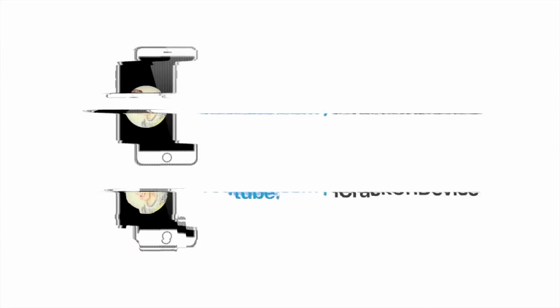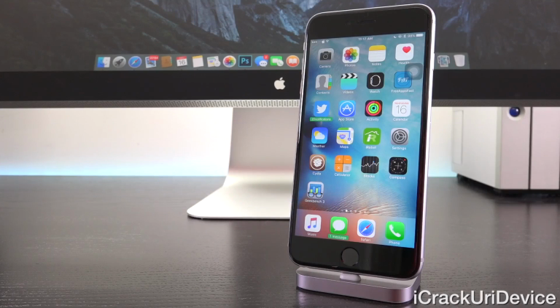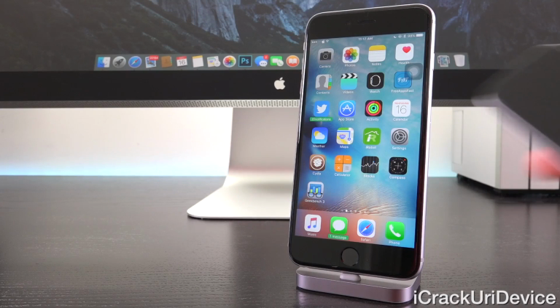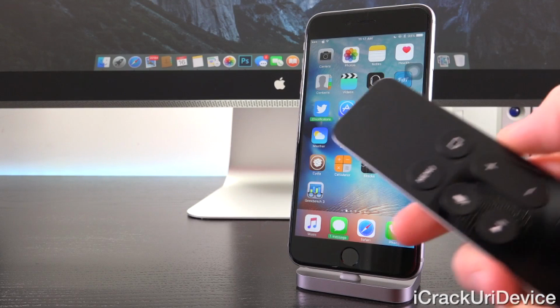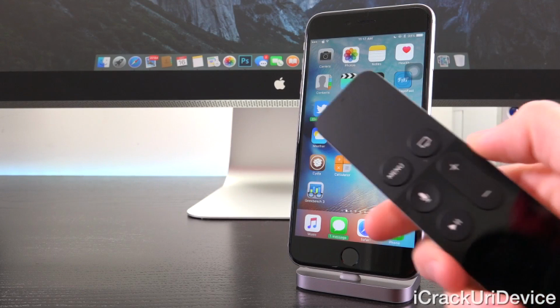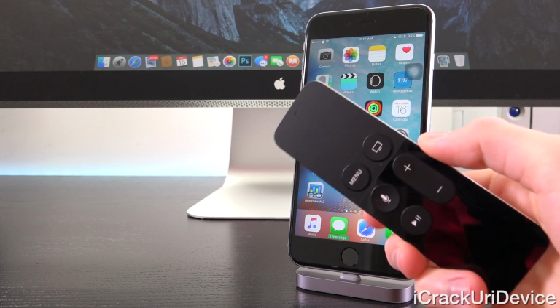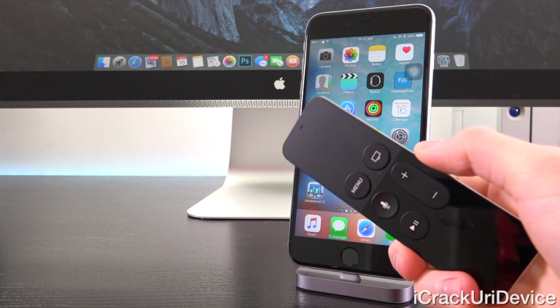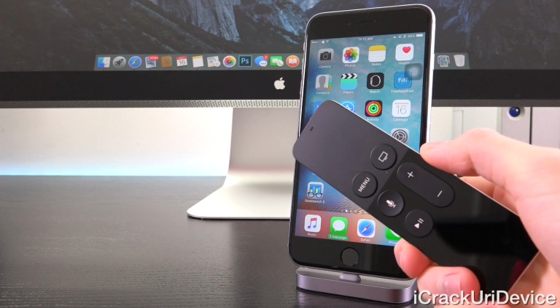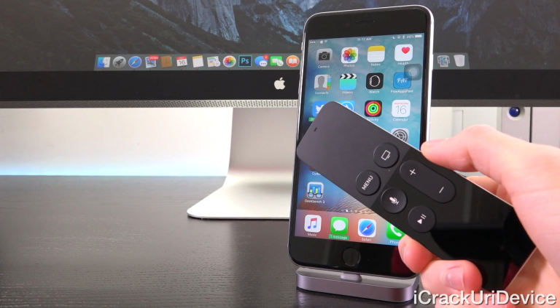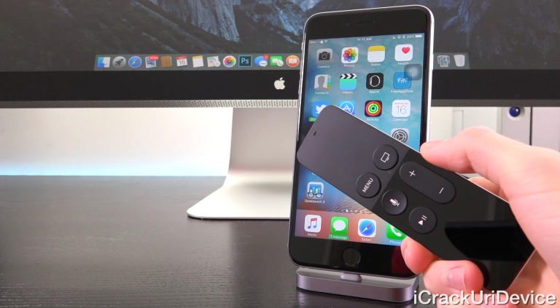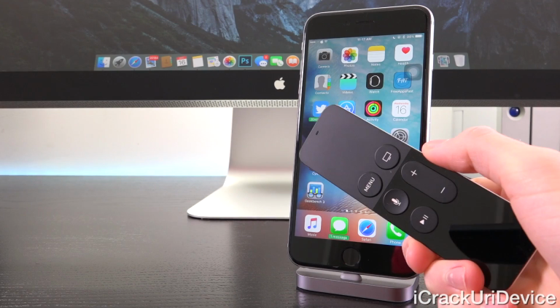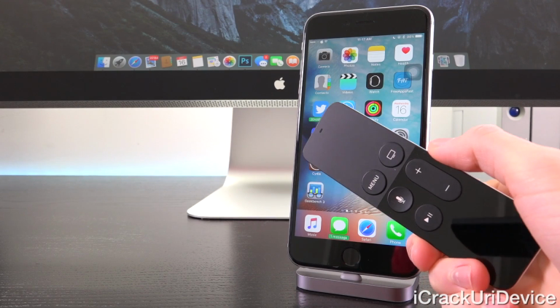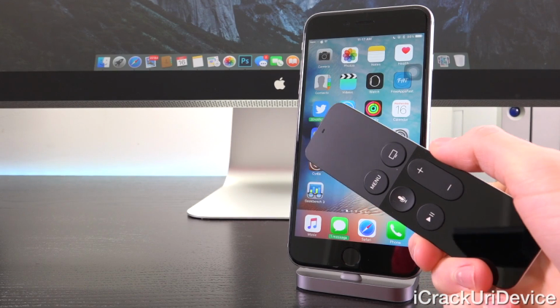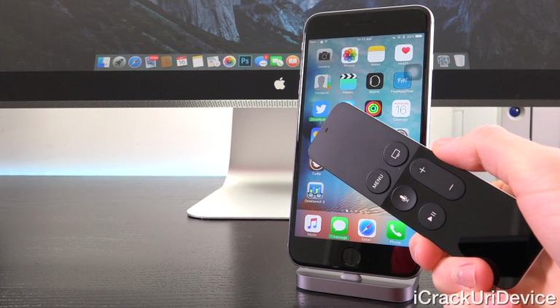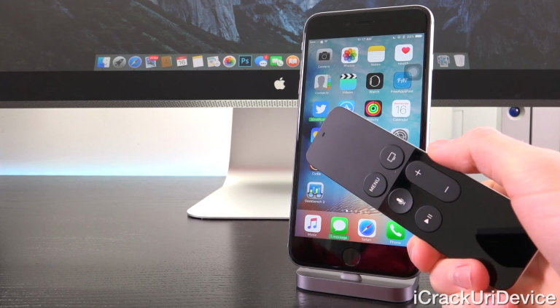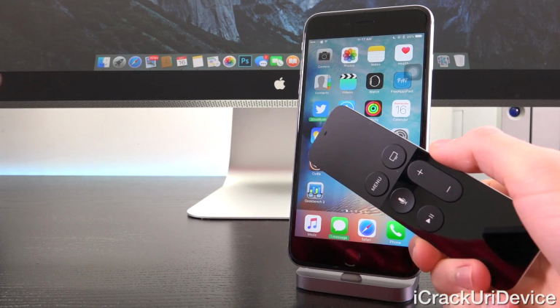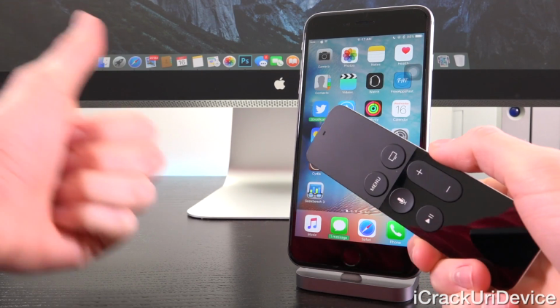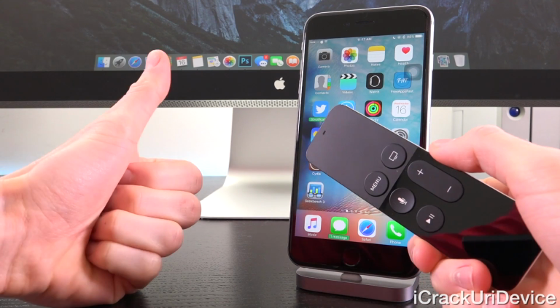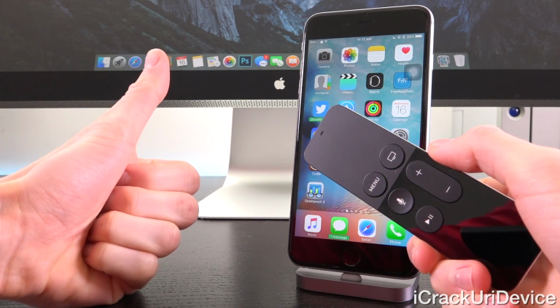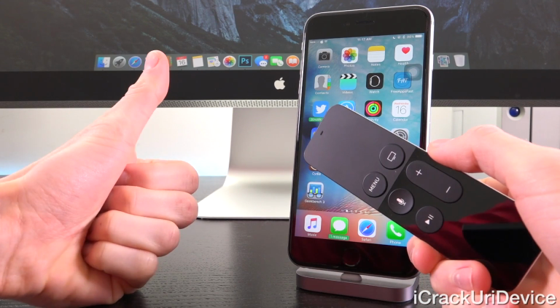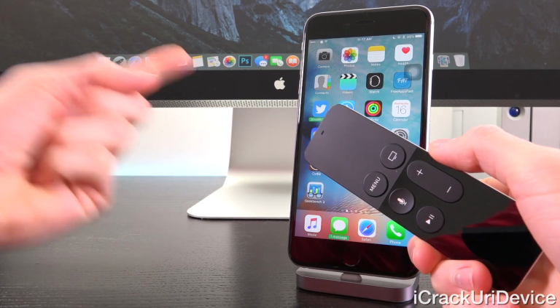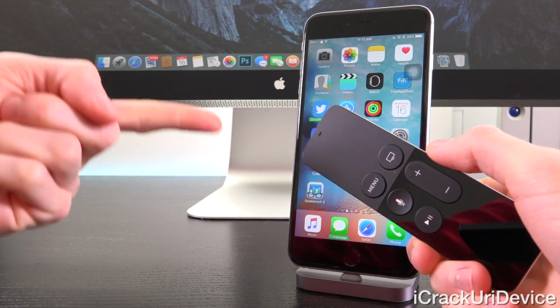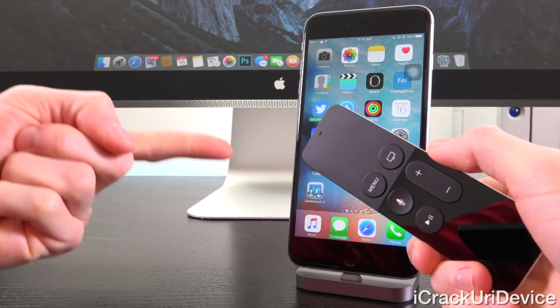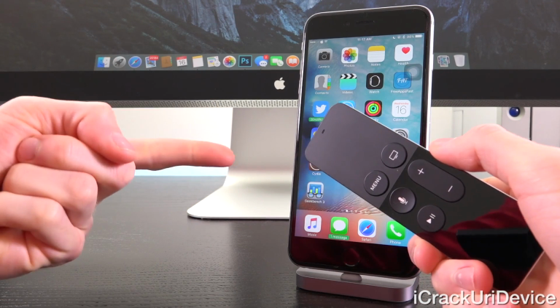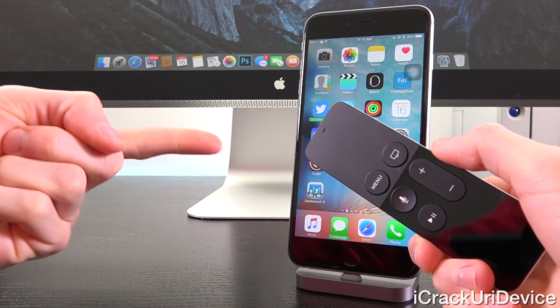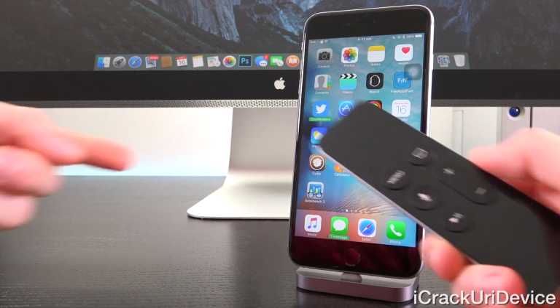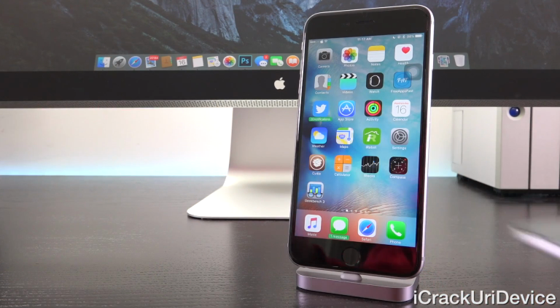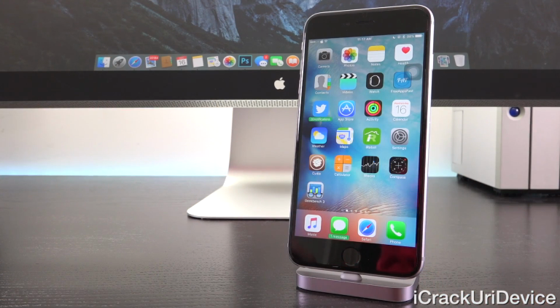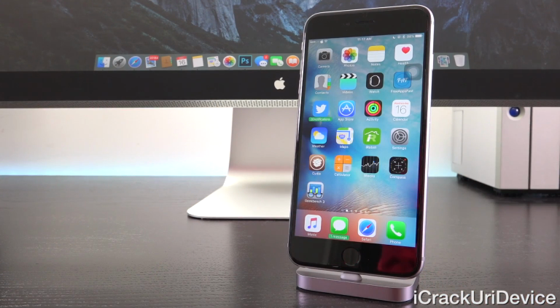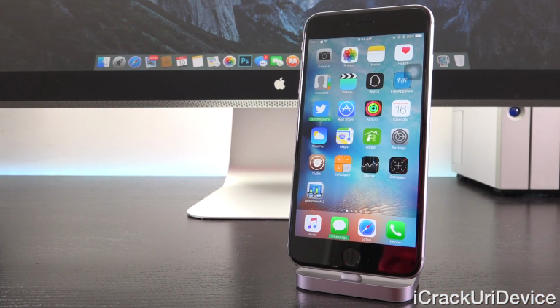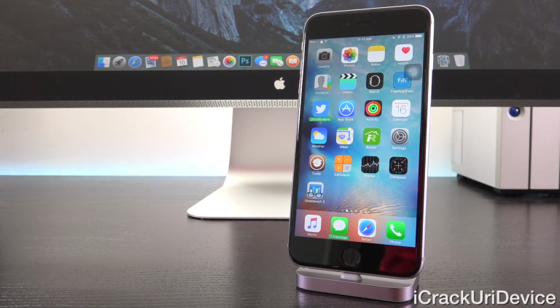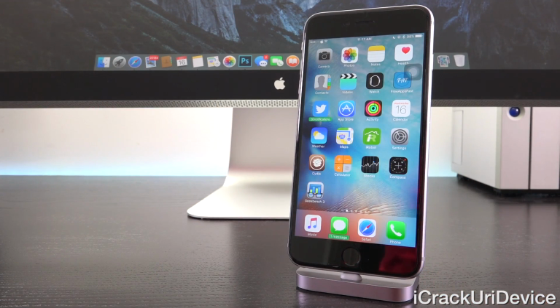And if you guys want to win a brand new fourth generation Apple TV, just be sure to rate this video up and stick around to the end for complete instructions.